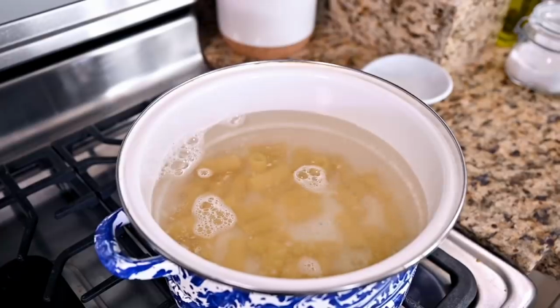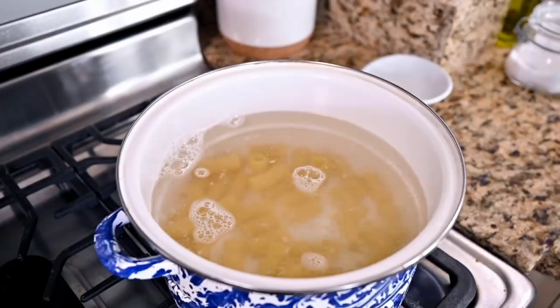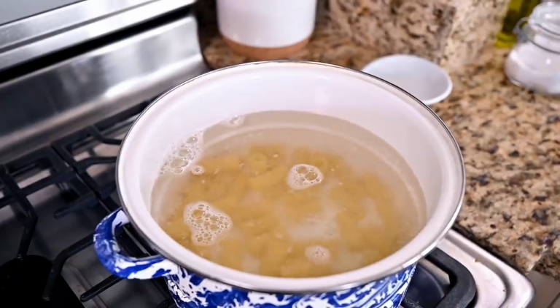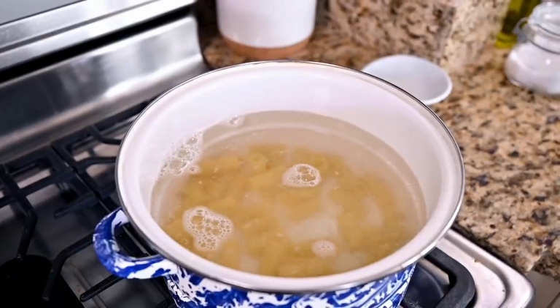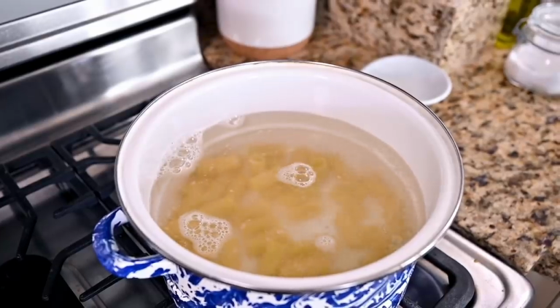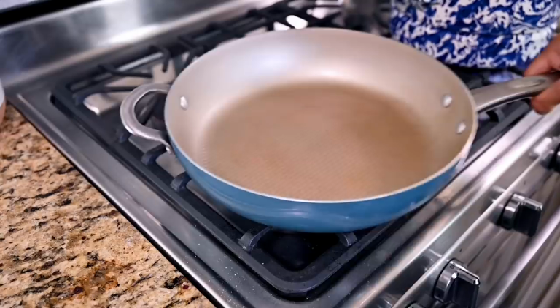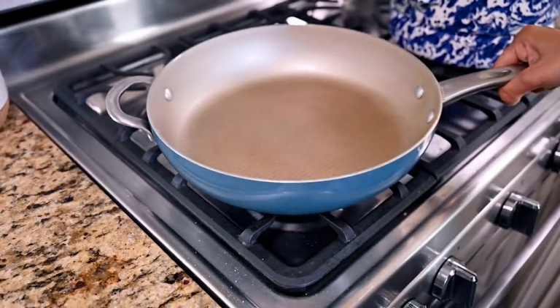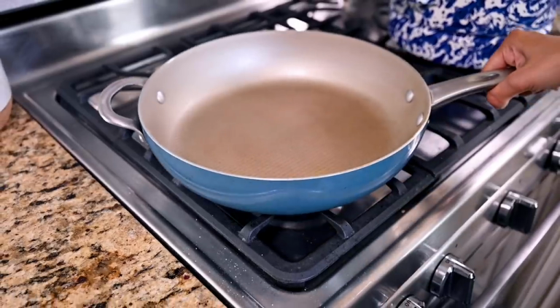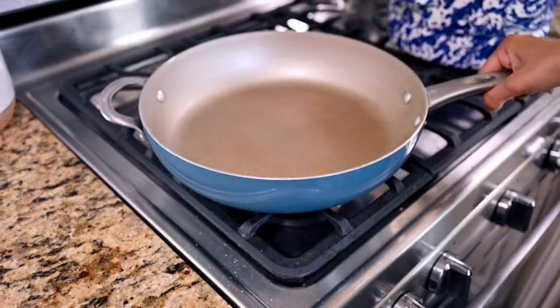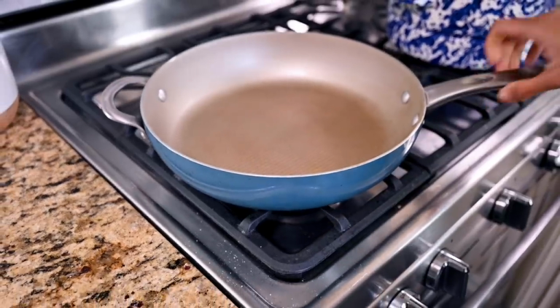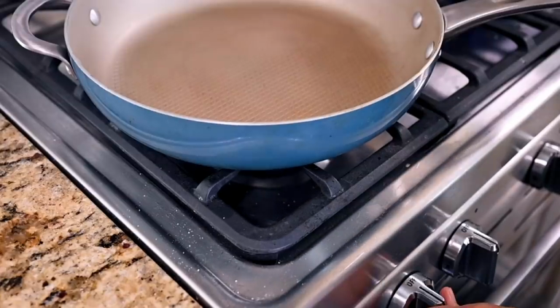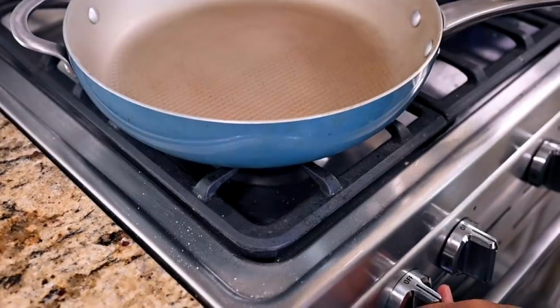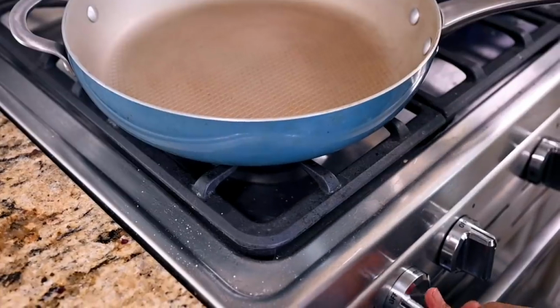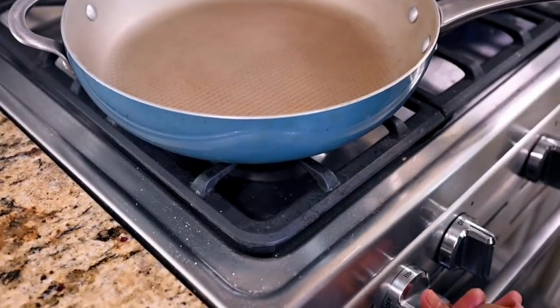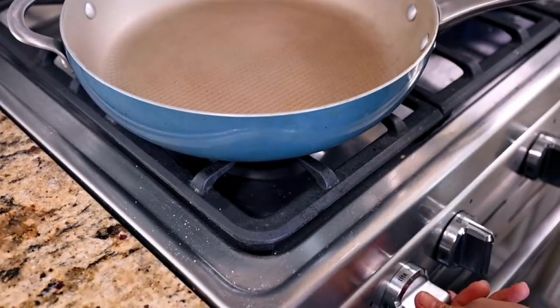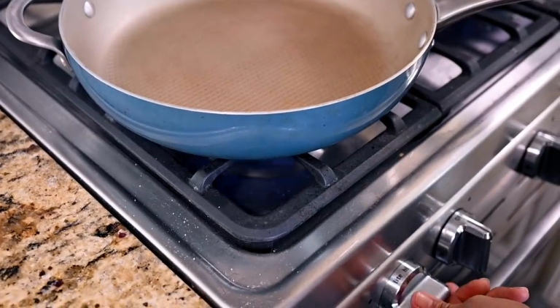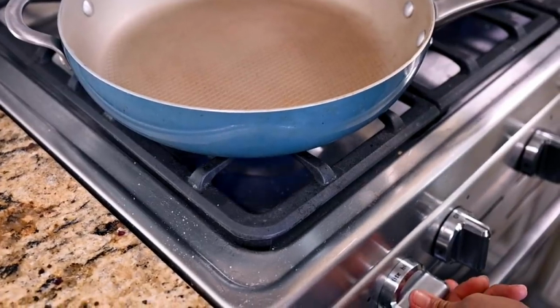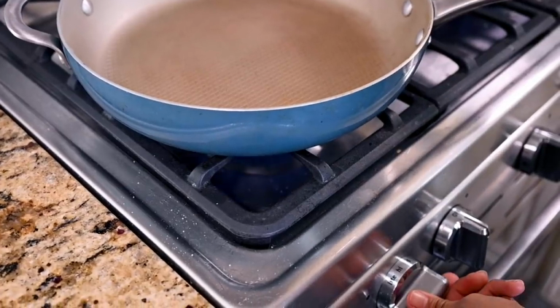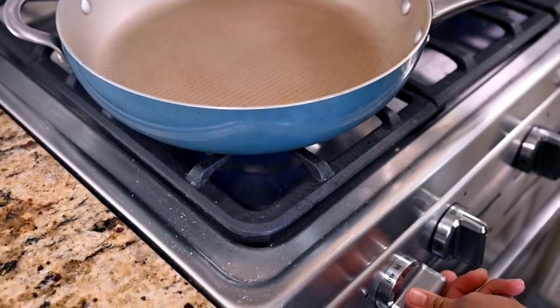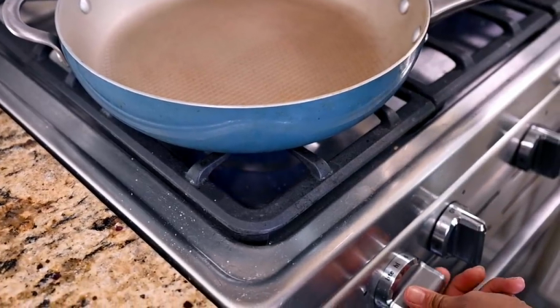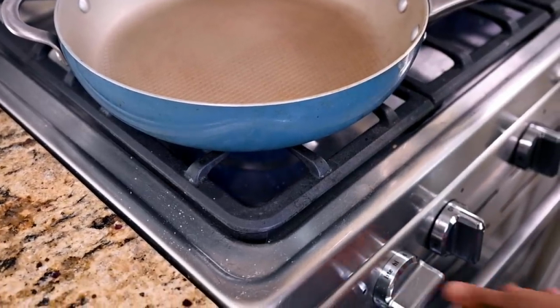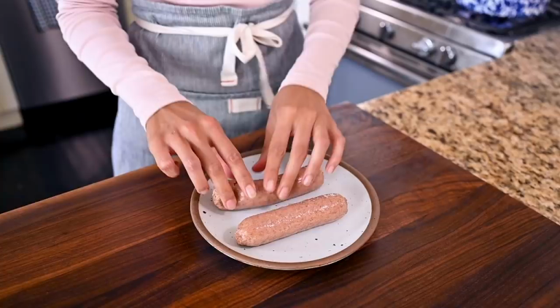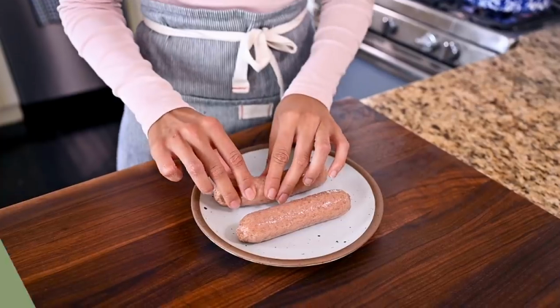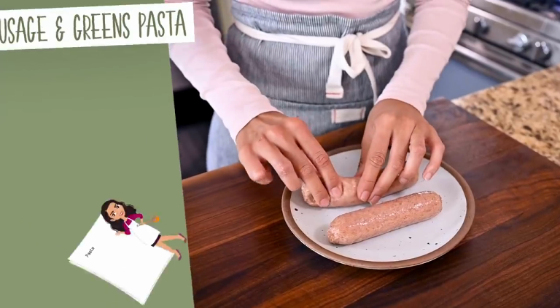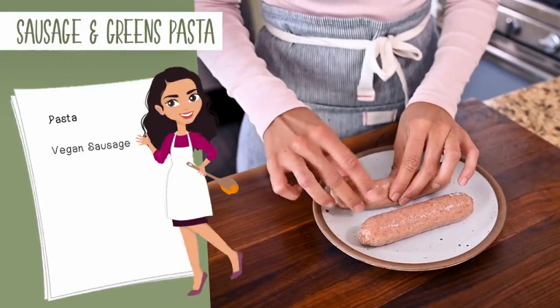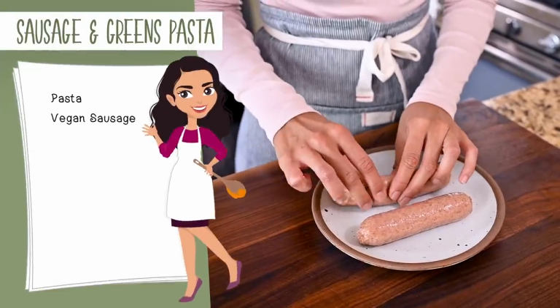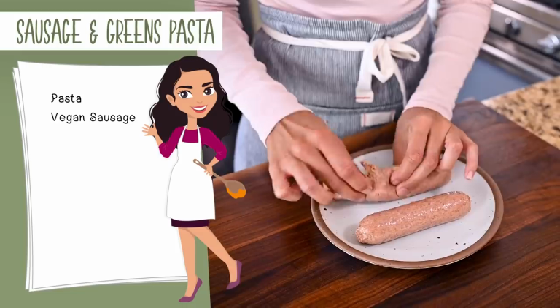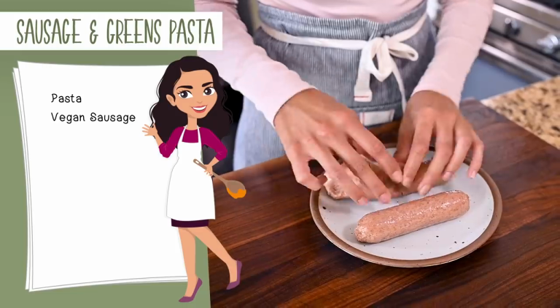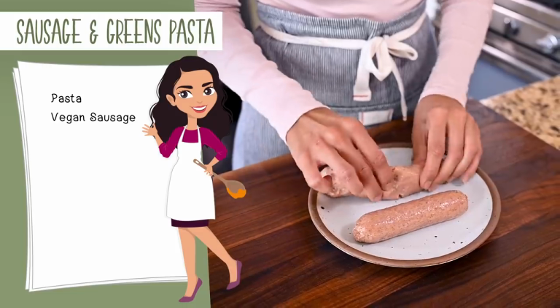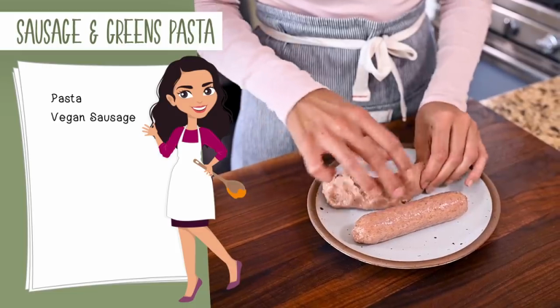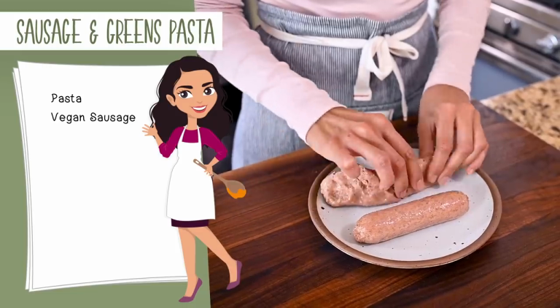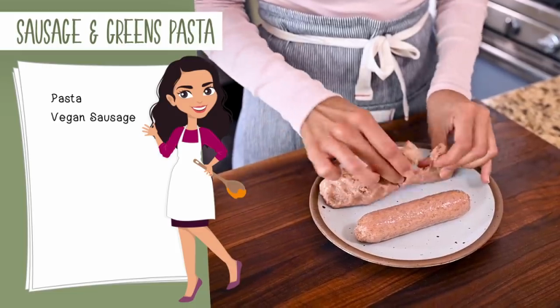While the pasta cooks, we'll make everything else for this meal. Heat a large nonstick sauté pan over medium high heat, and while it's heating up, prepare your favorite vegan sausage.